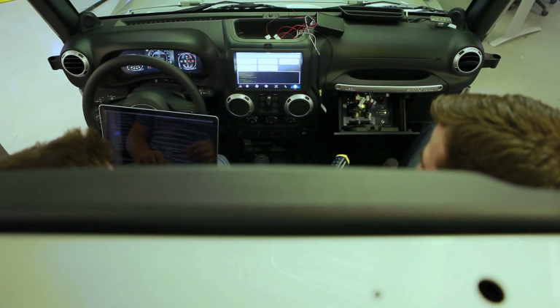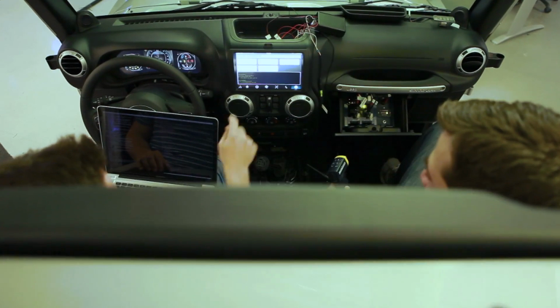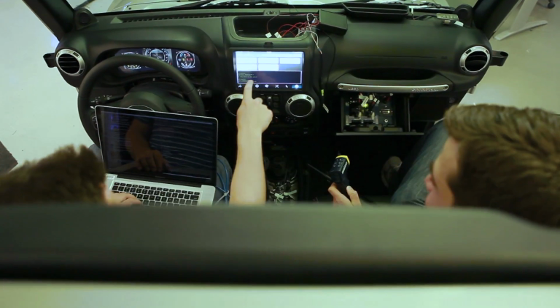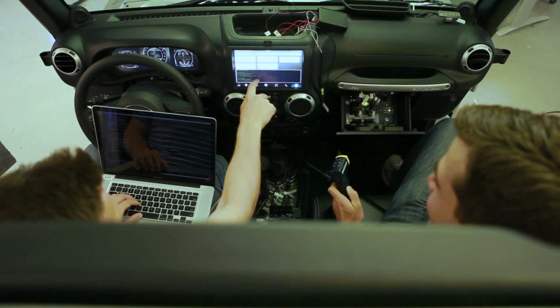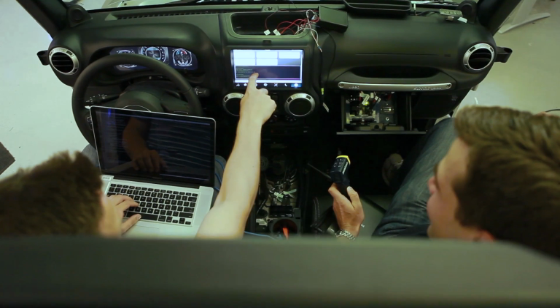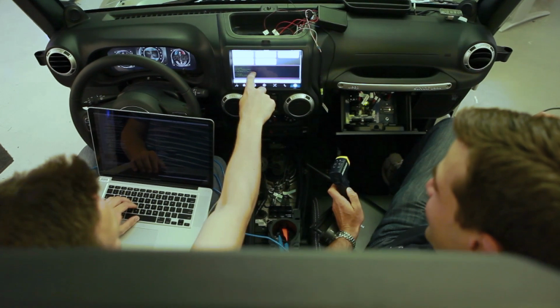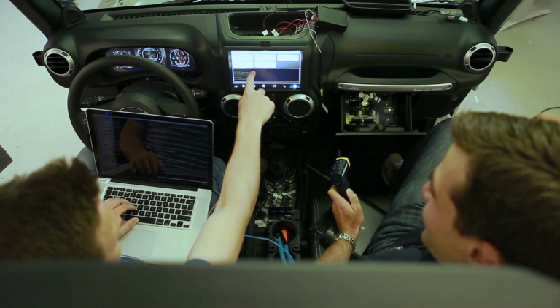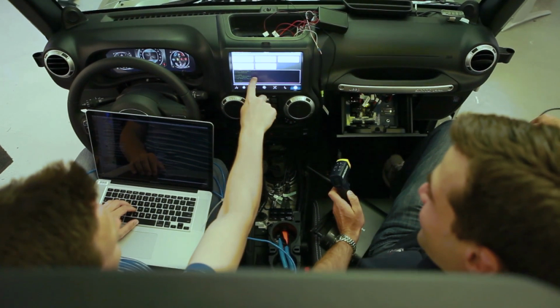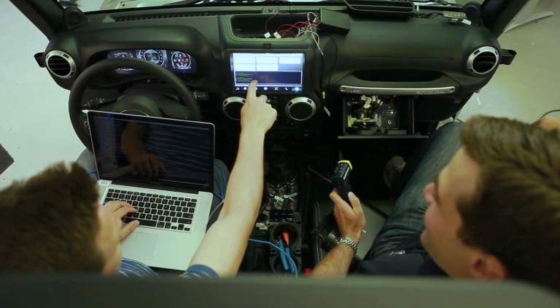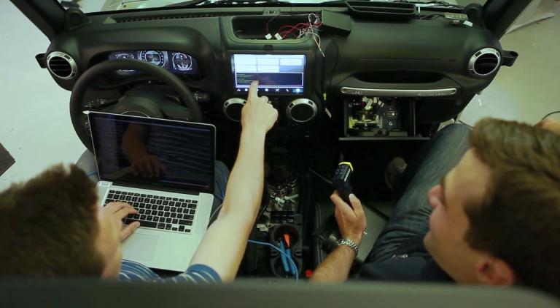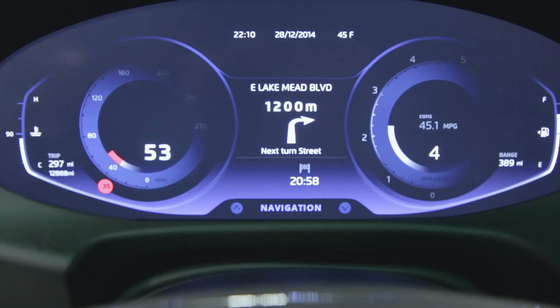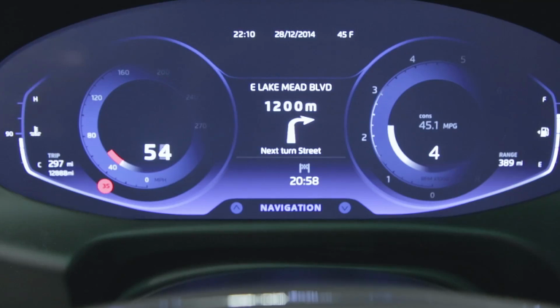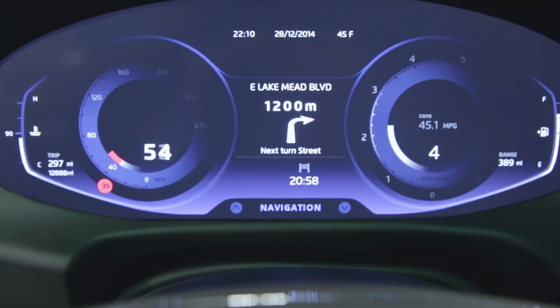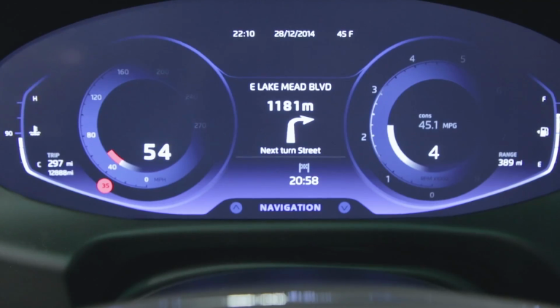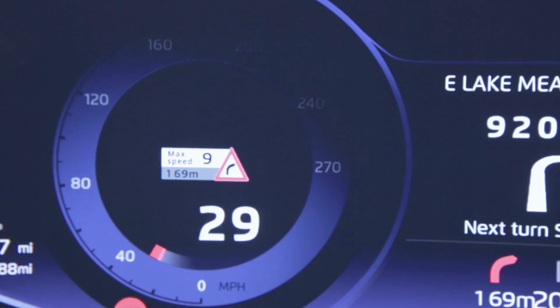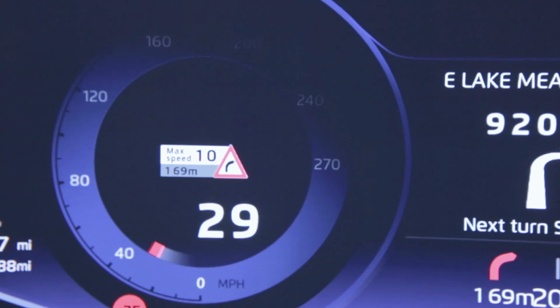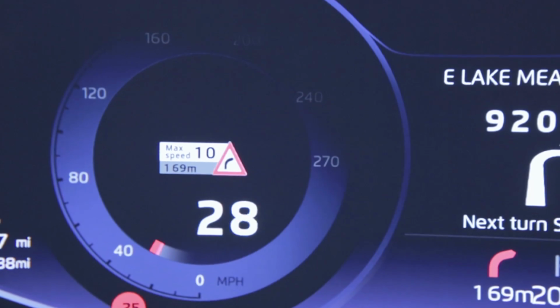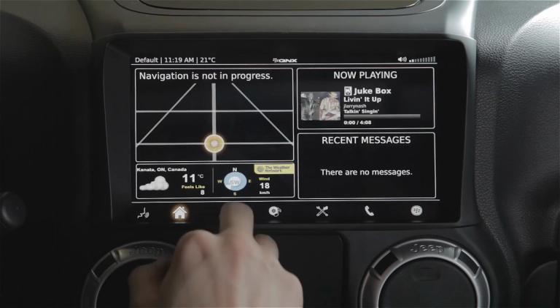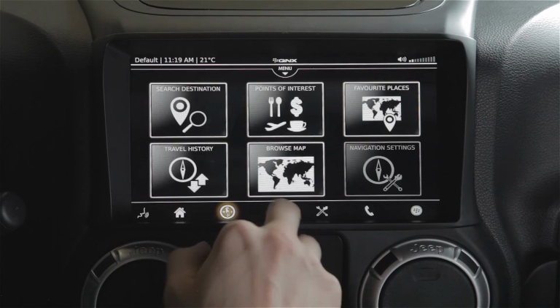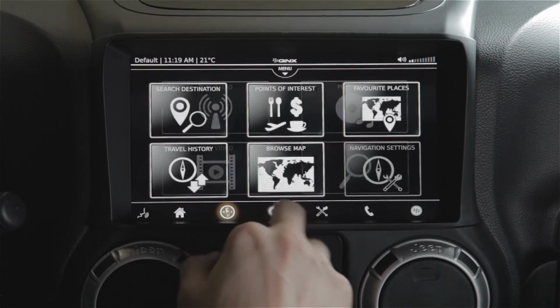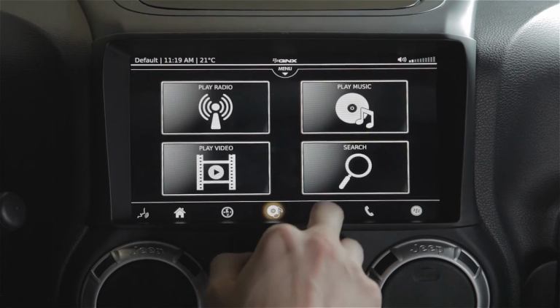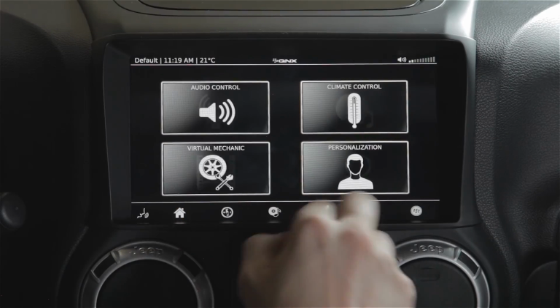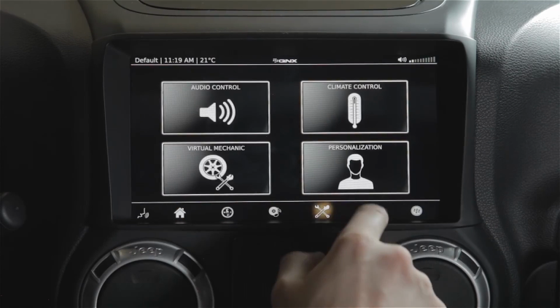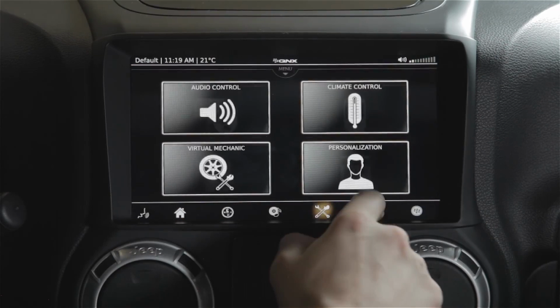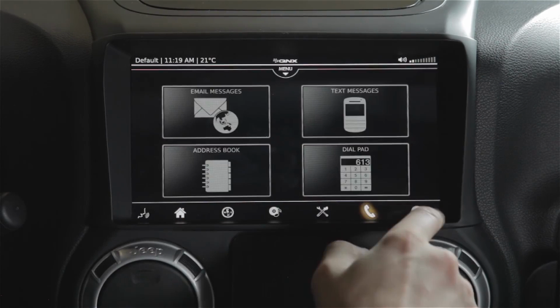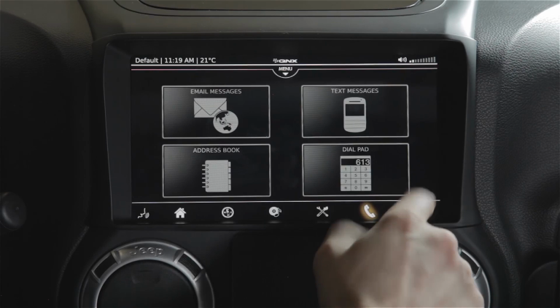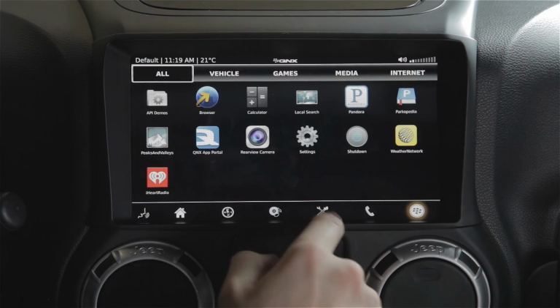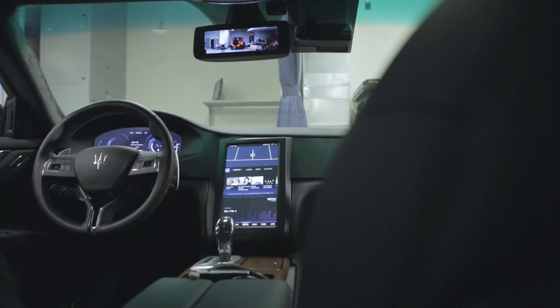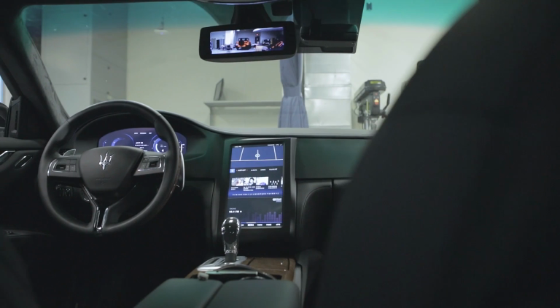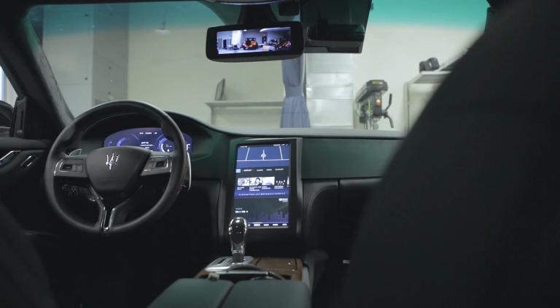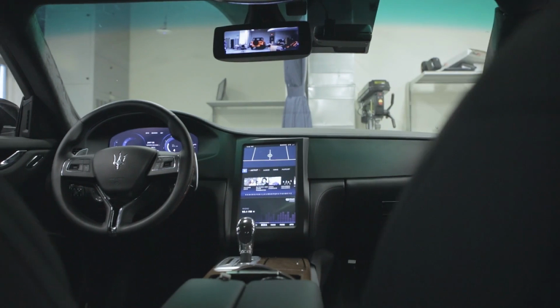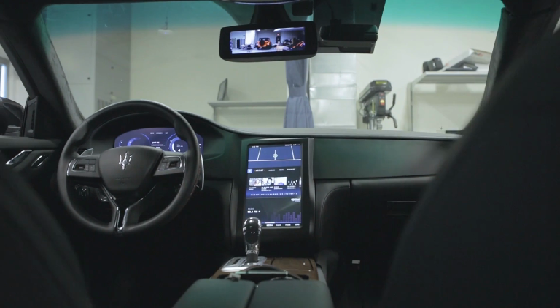We are a real-time operating system. We have the right safety certifications, we have the heritage on the infotainment systems, and we have everything in between.